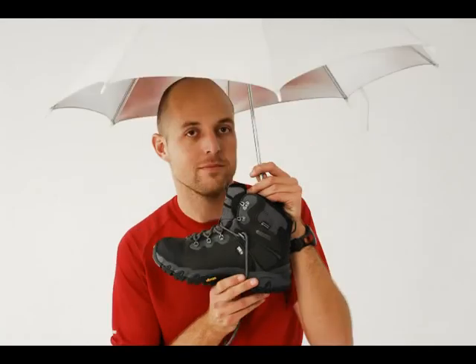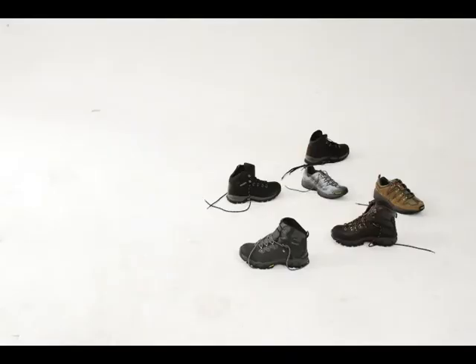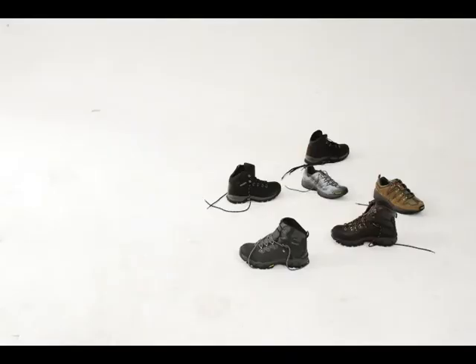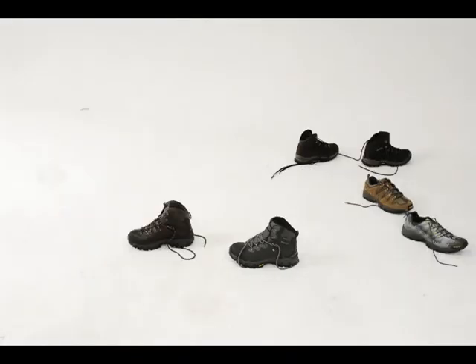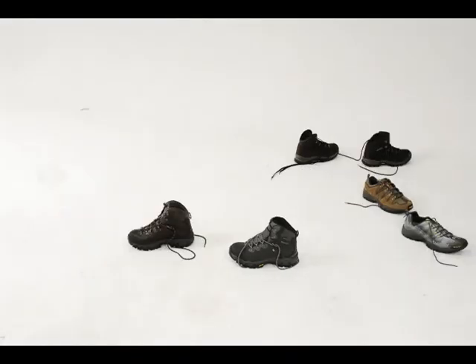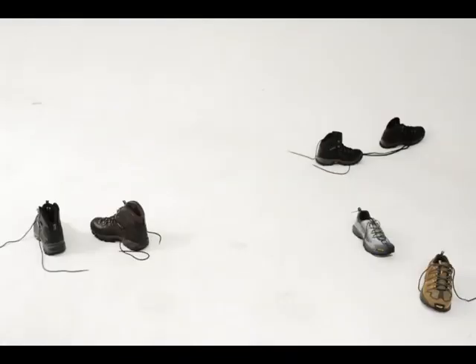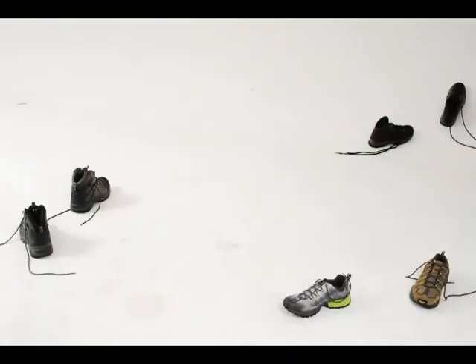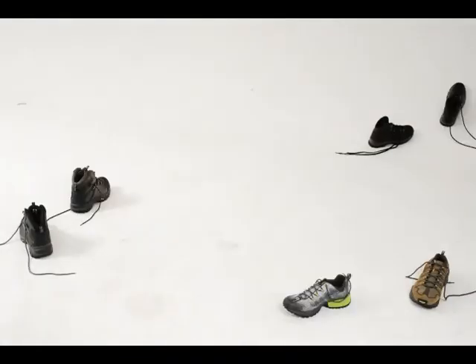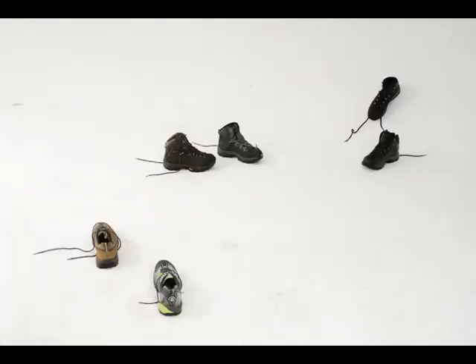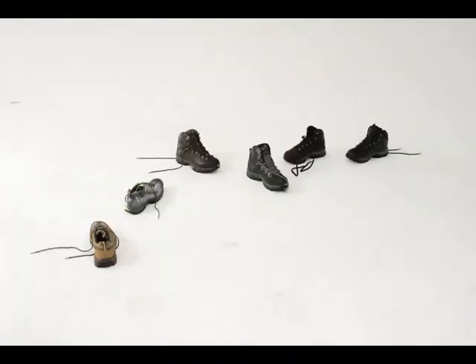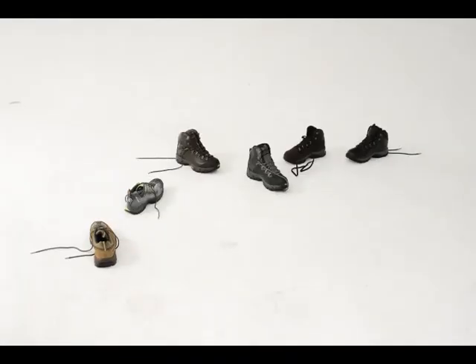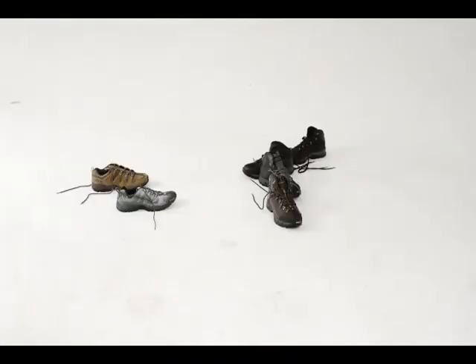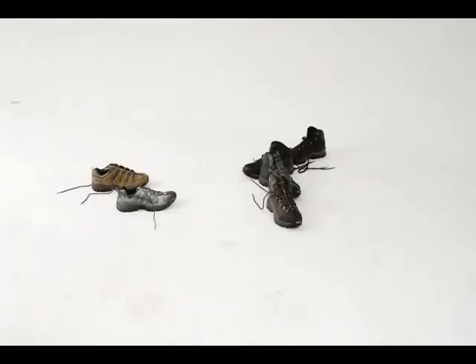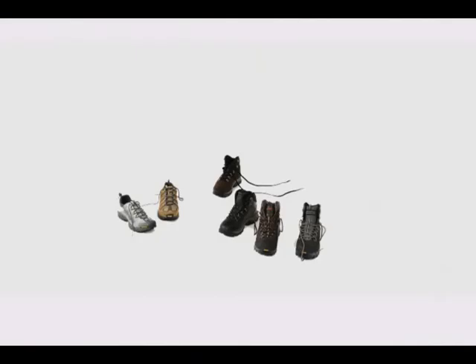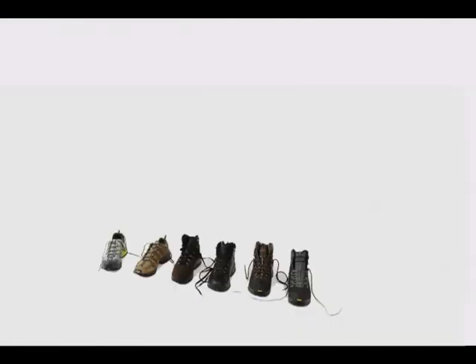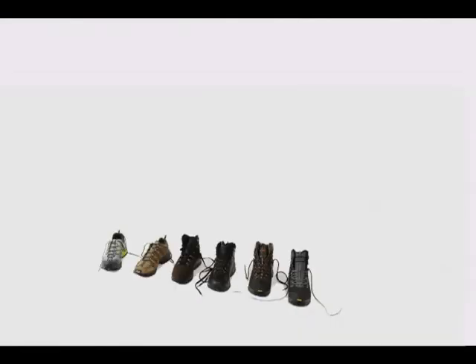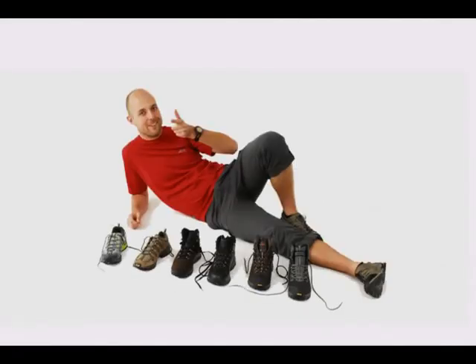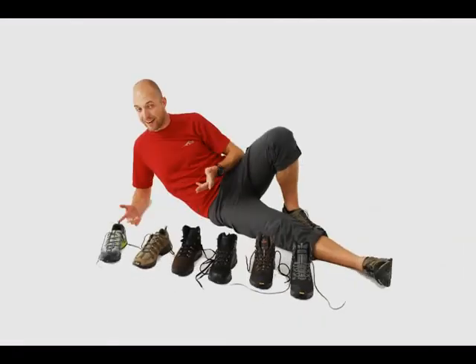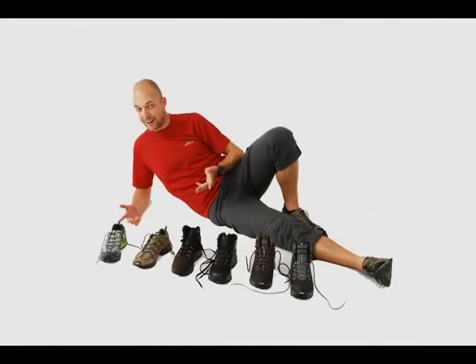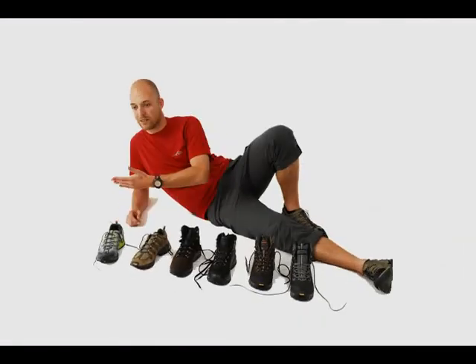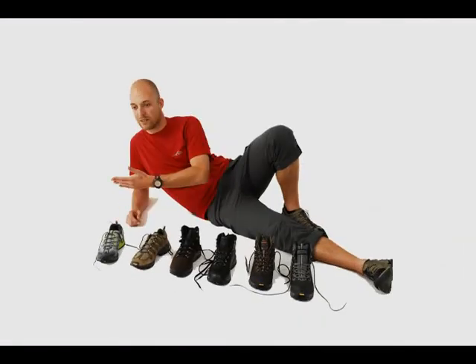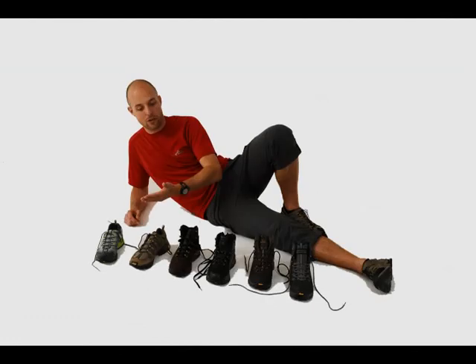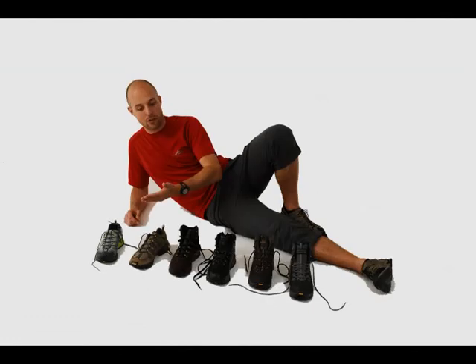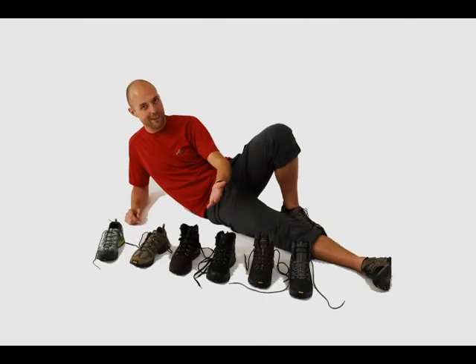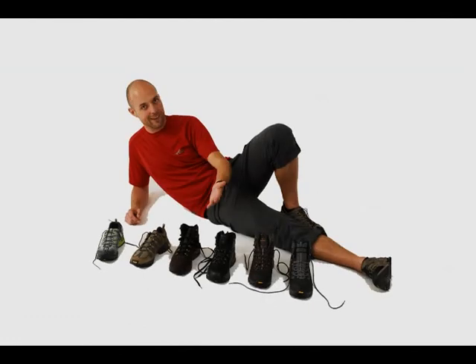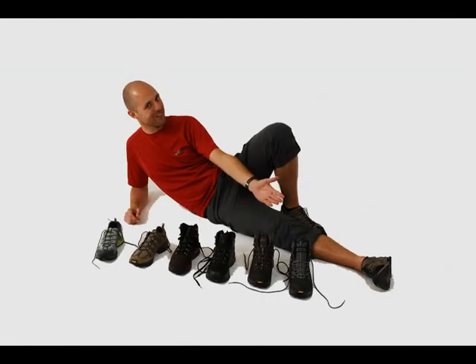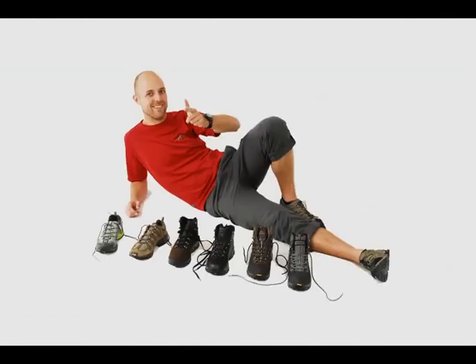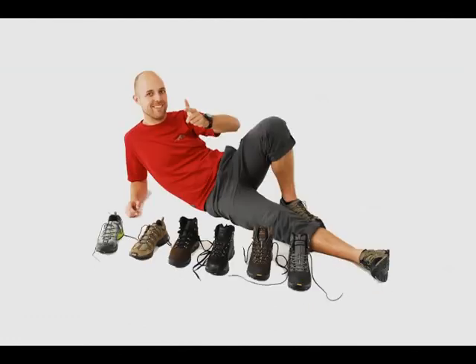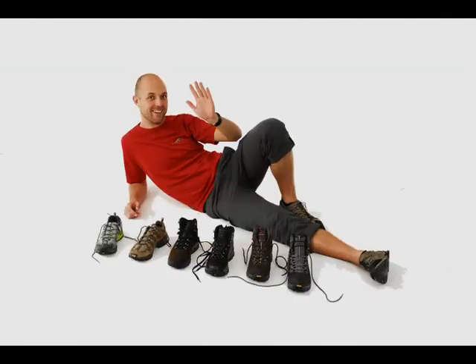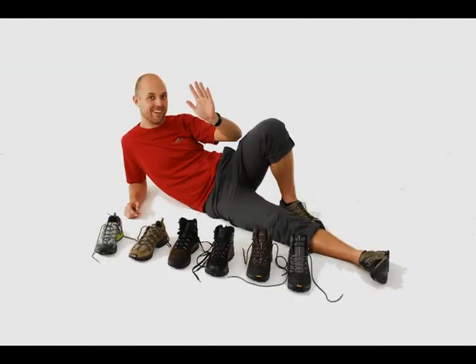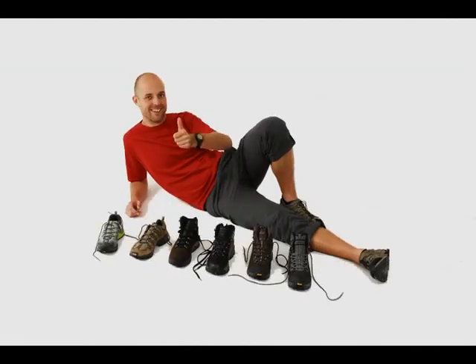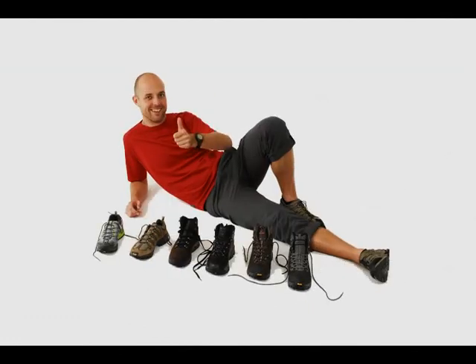So to sum up, the more serious the walking, the more serious the shoe or boot you need to buy. Thanks for watching Getaway TV.